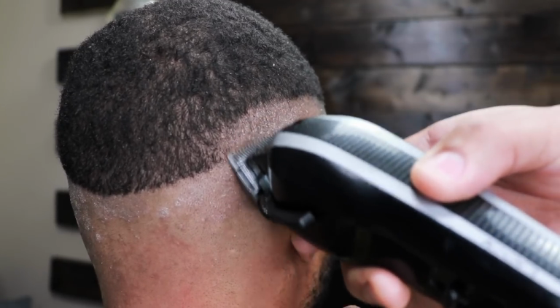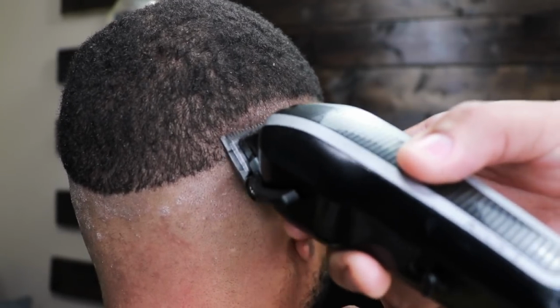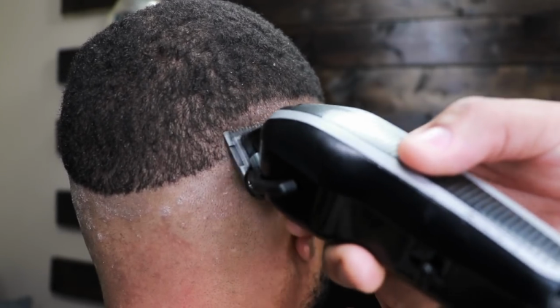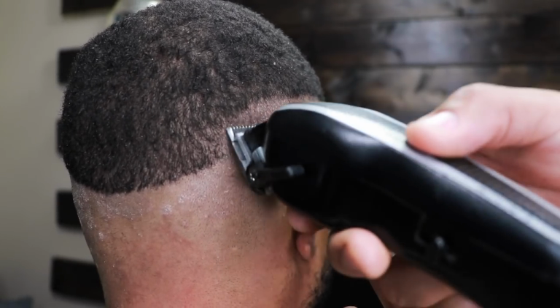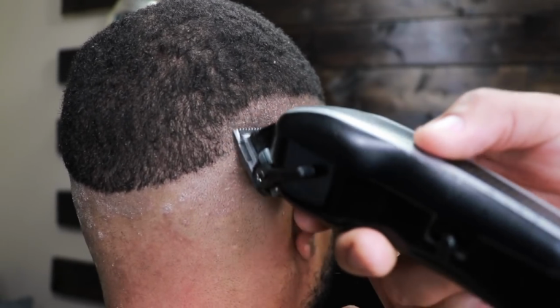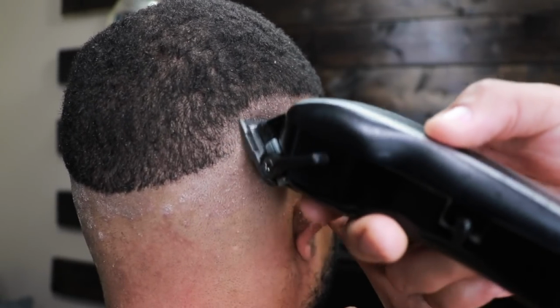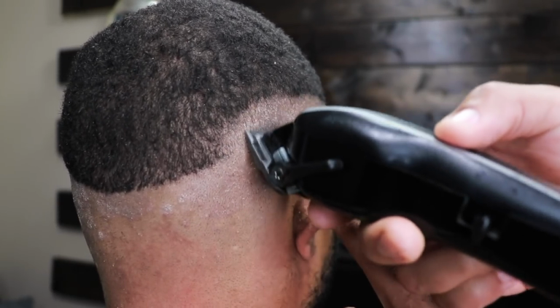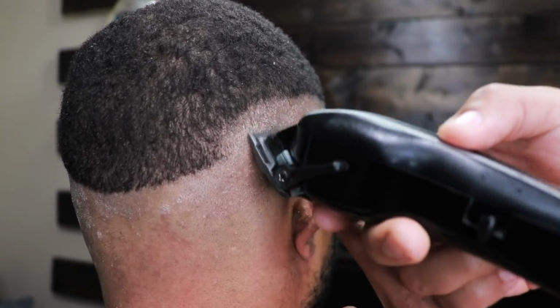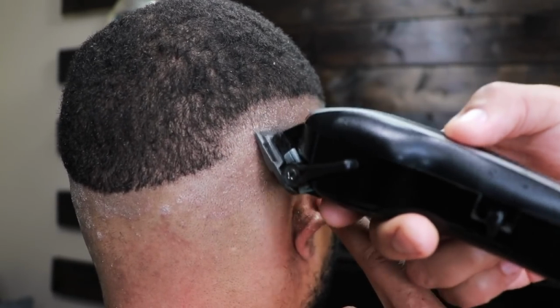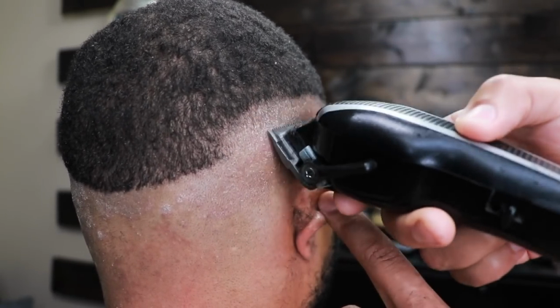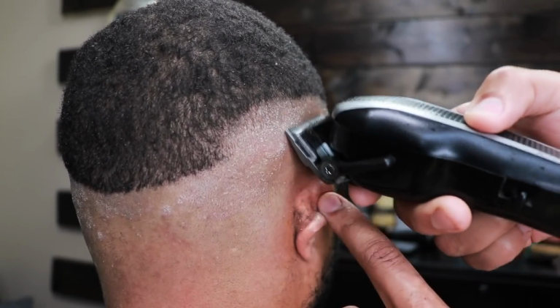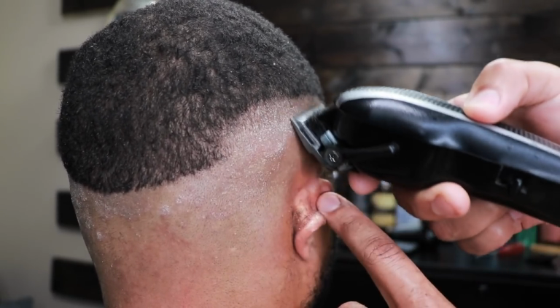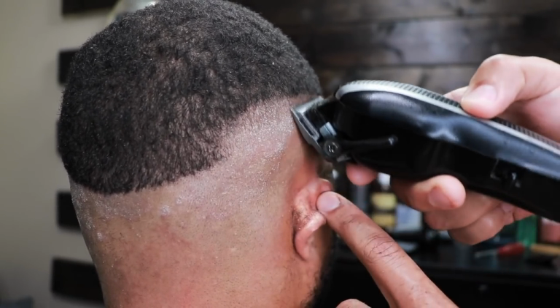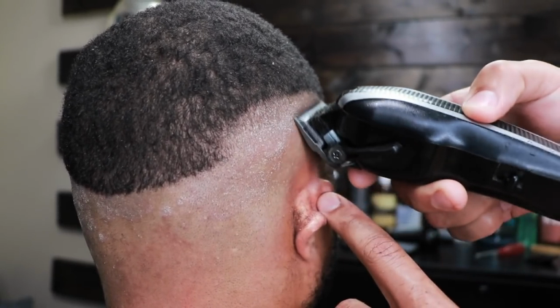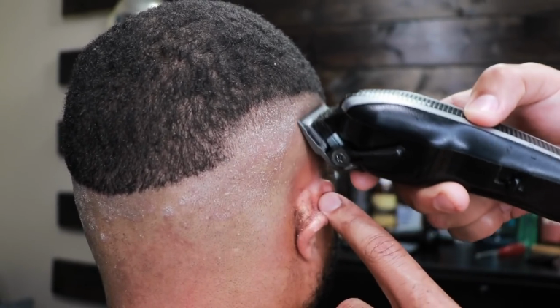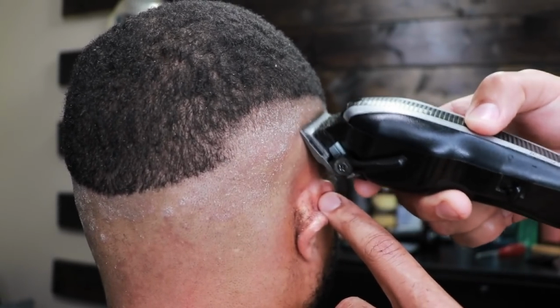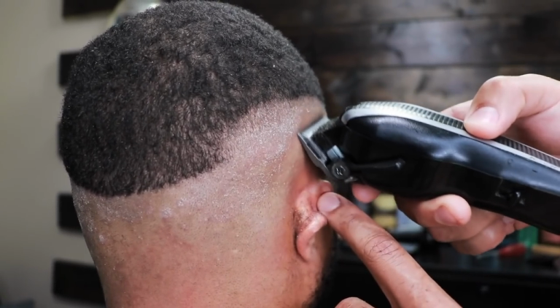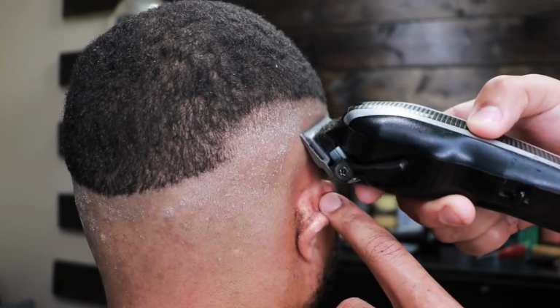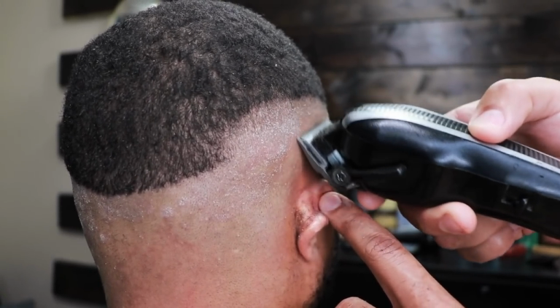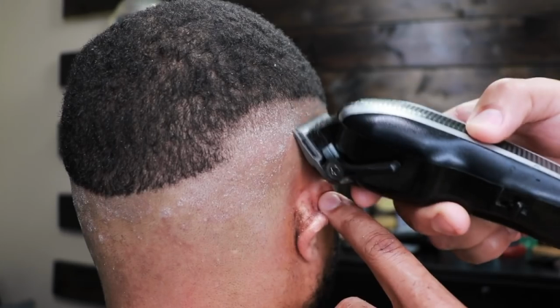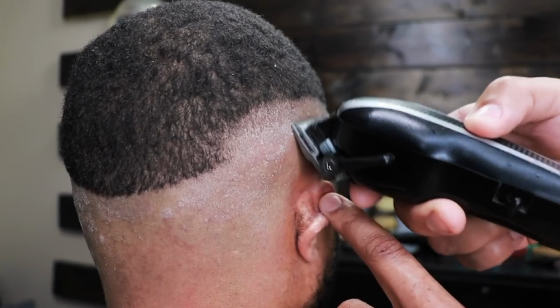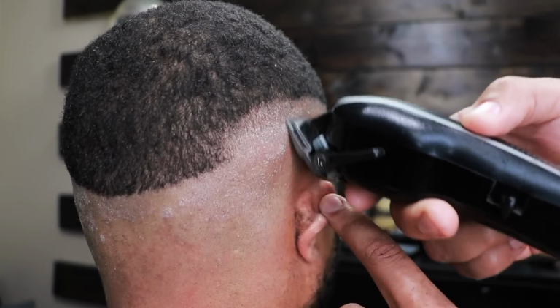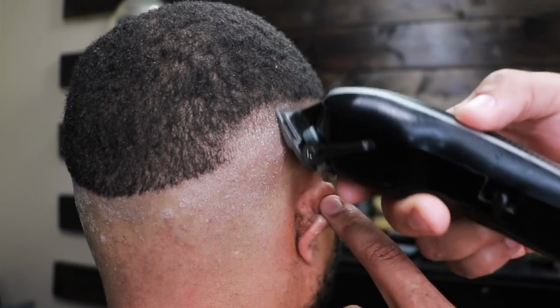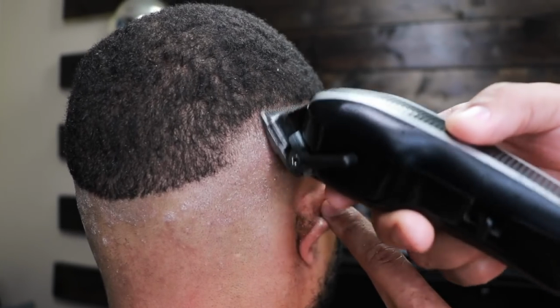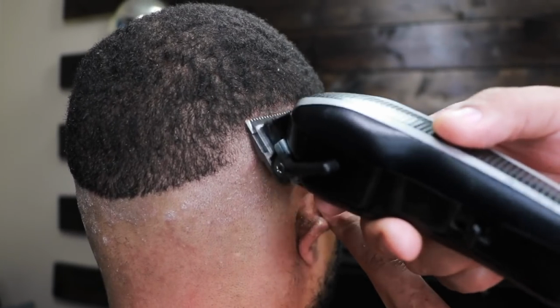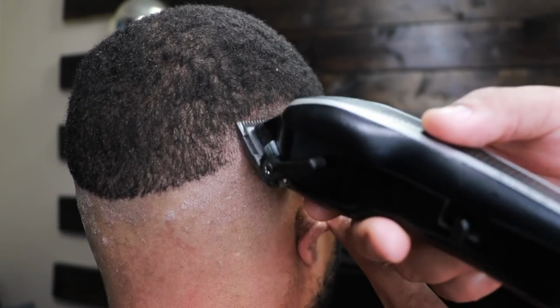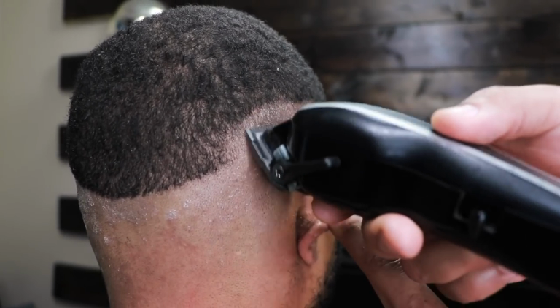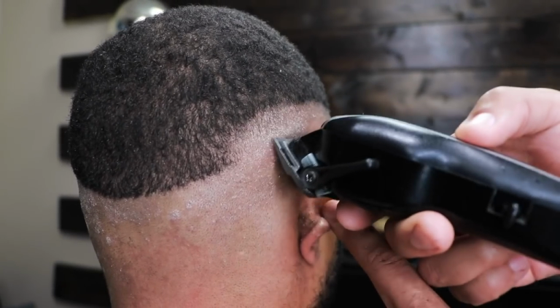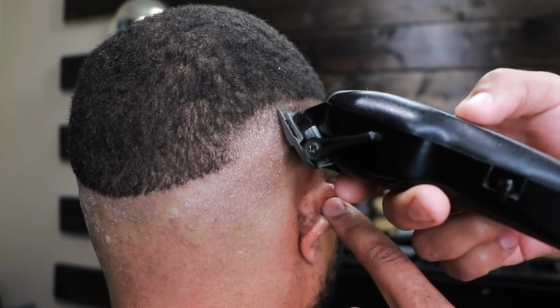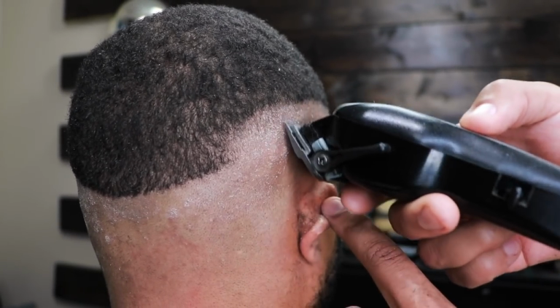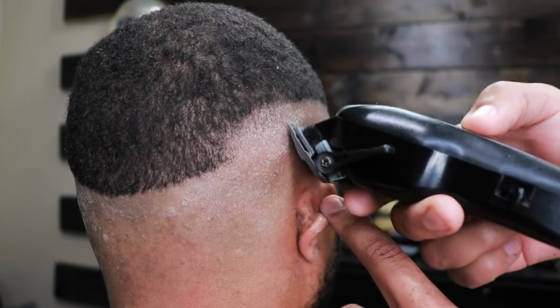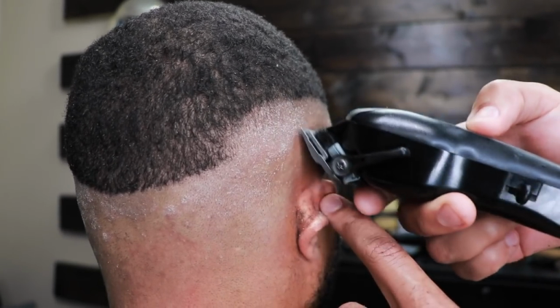Notice how I'm holding his ear down — I'm doing this to prevent the clipper from nicking his ear.